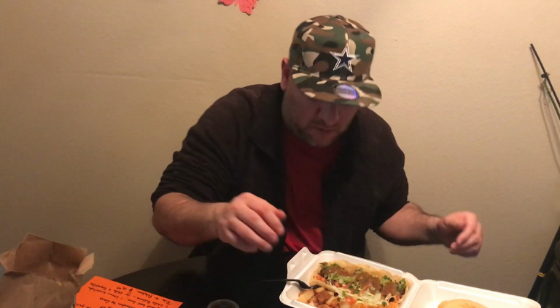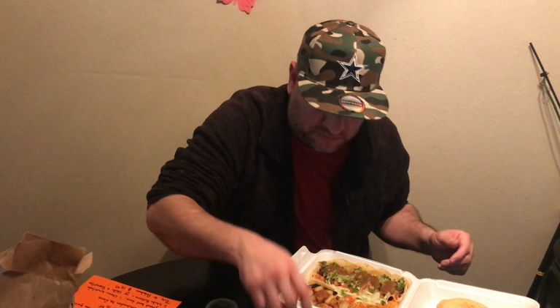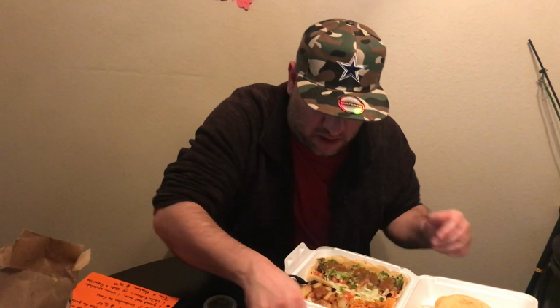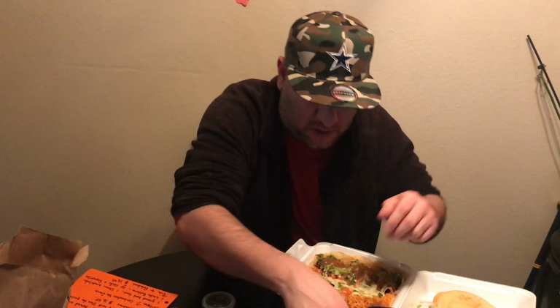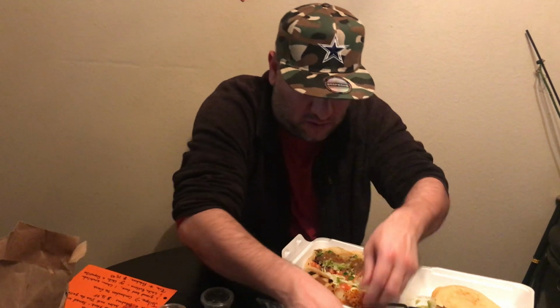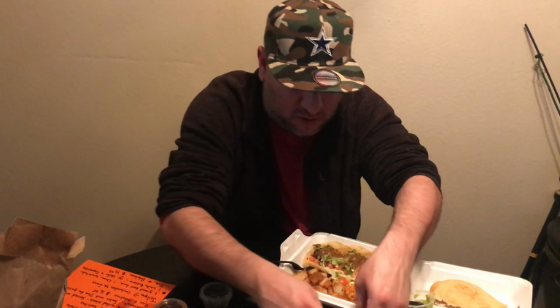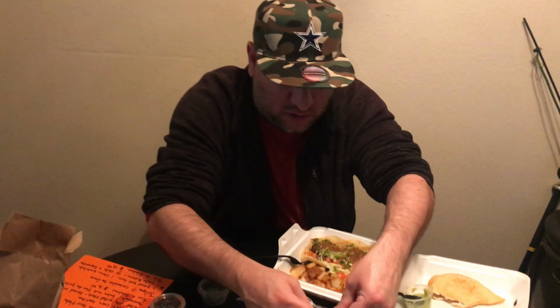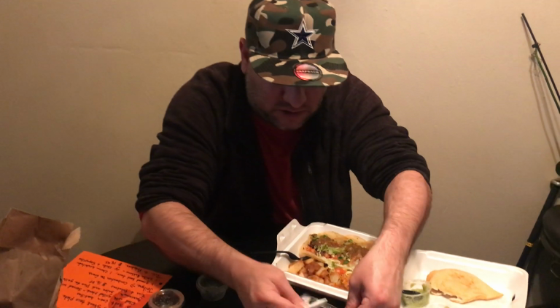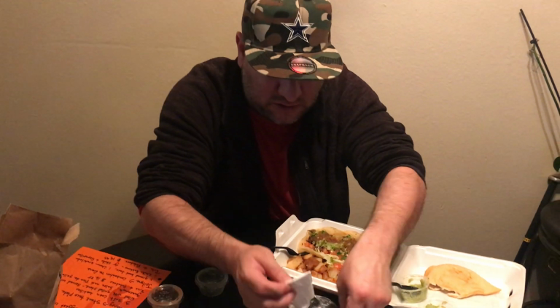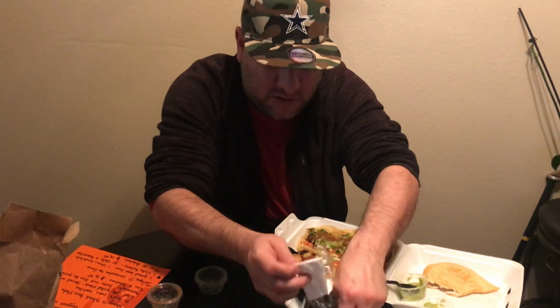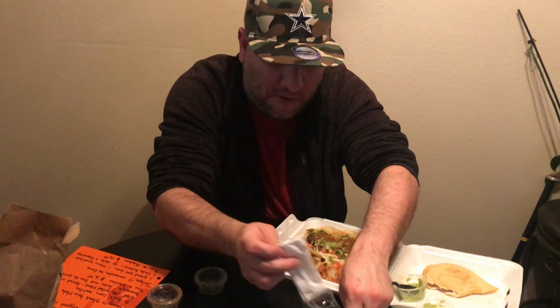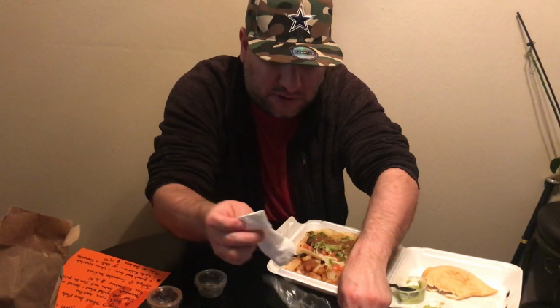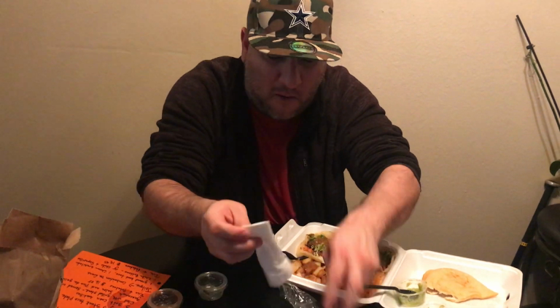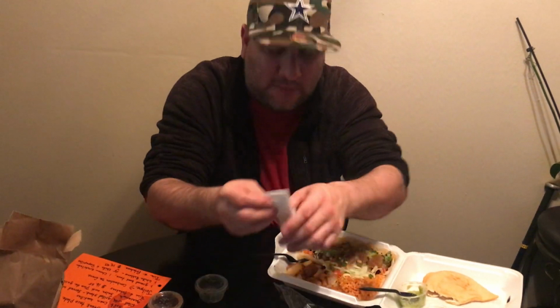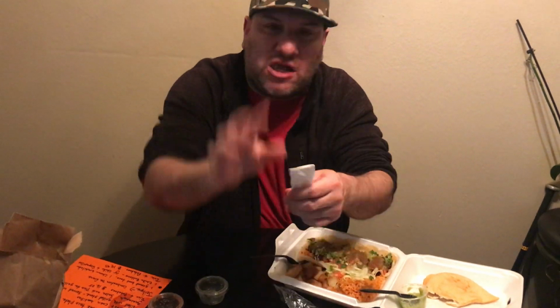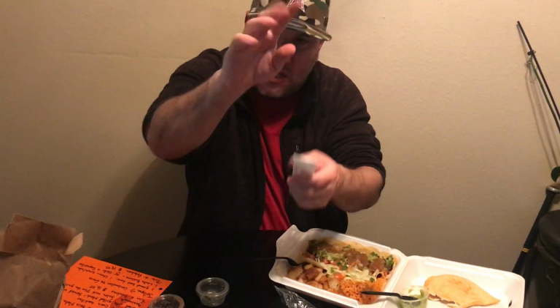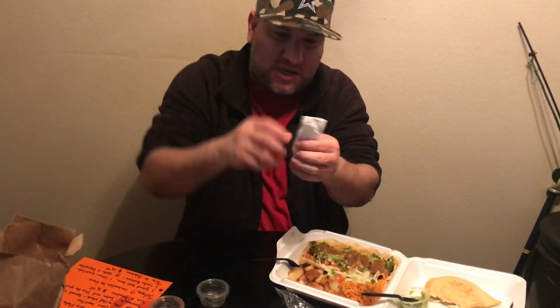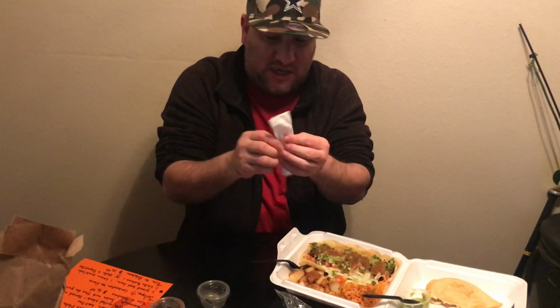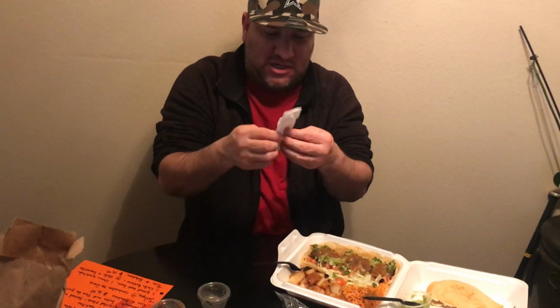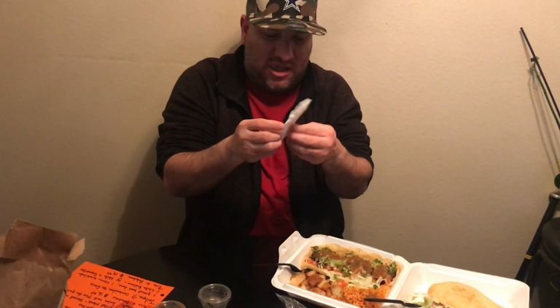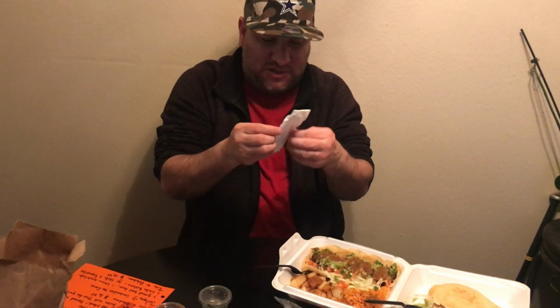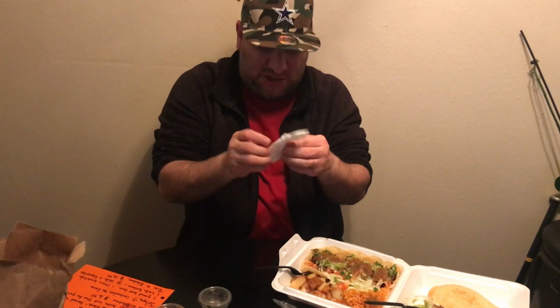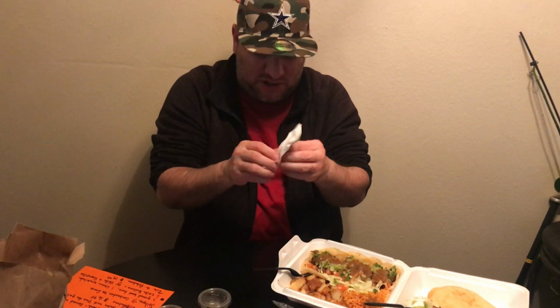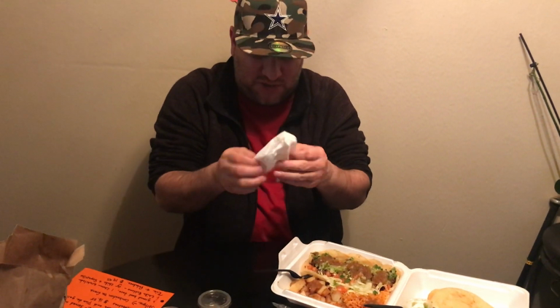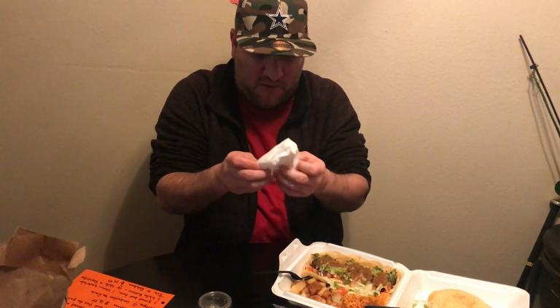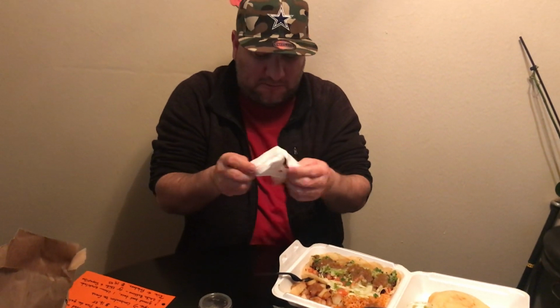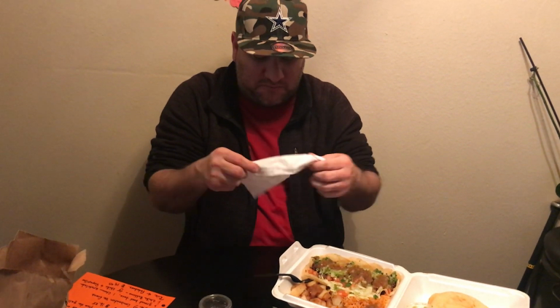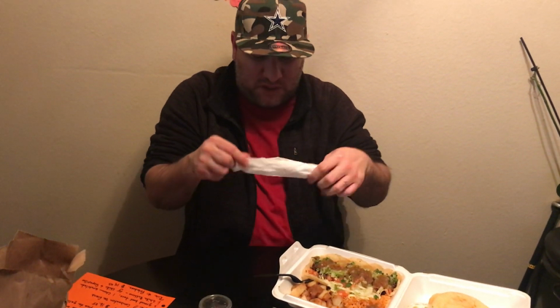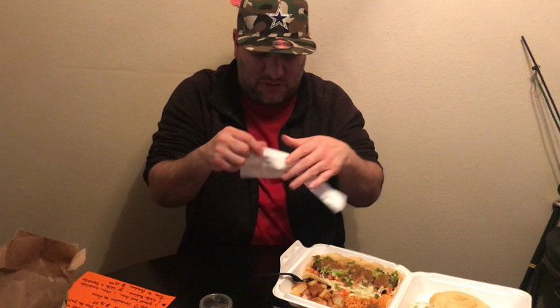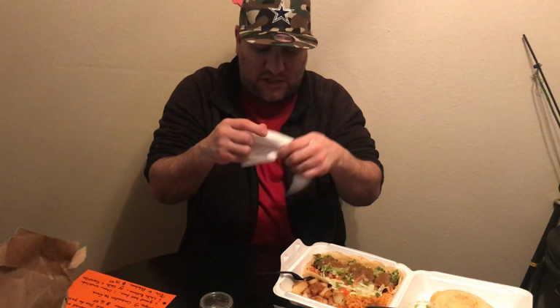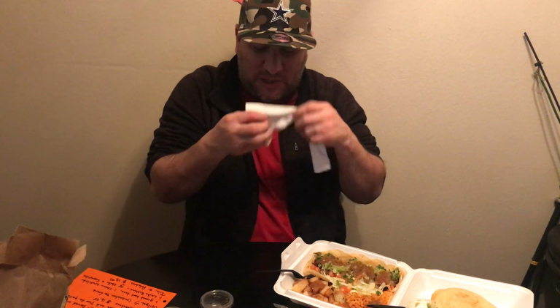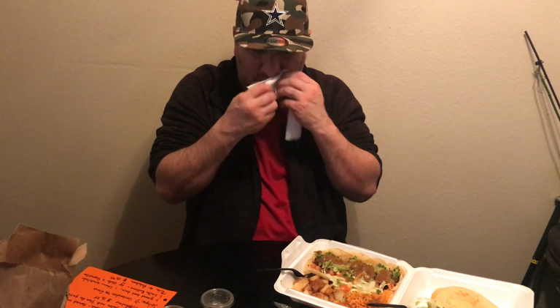I'm not sick, guys — it's allergies, trust me. It's really windy out there.